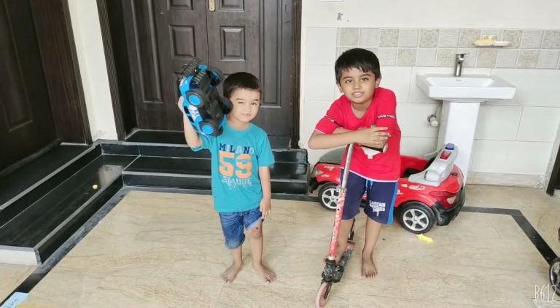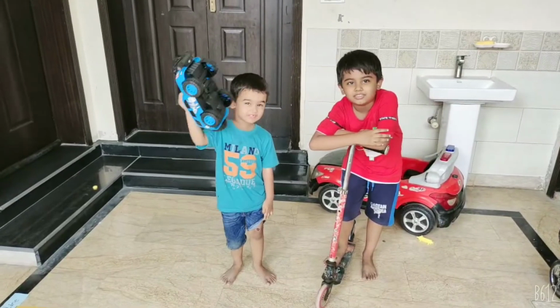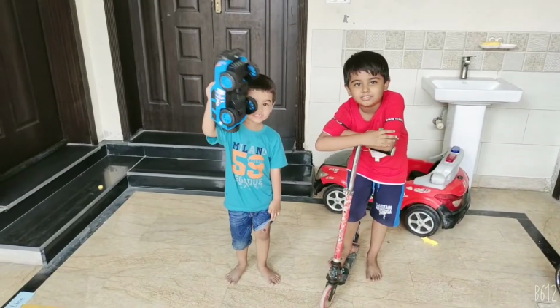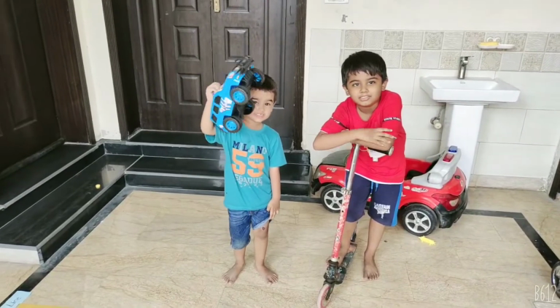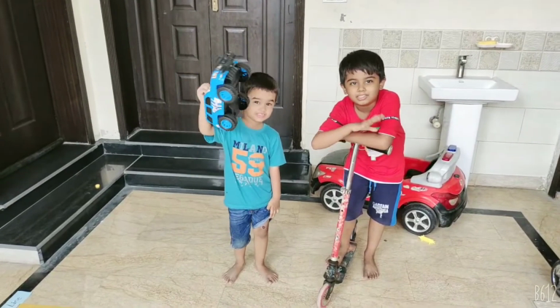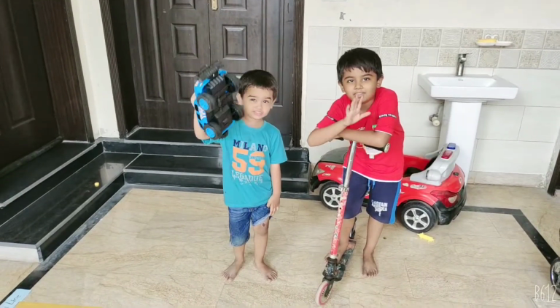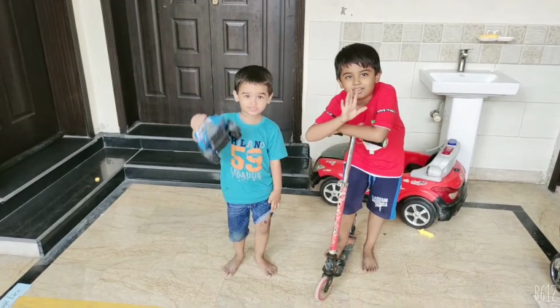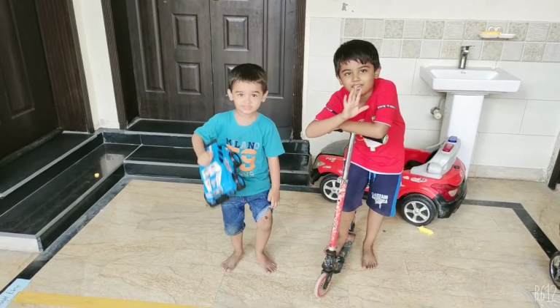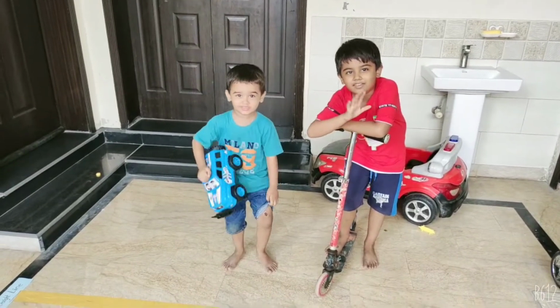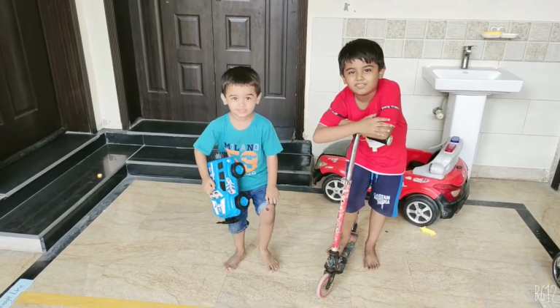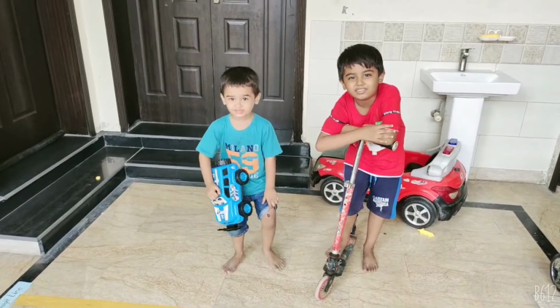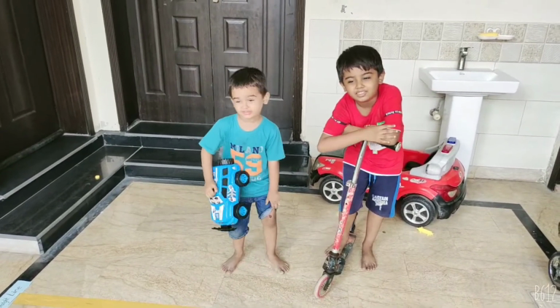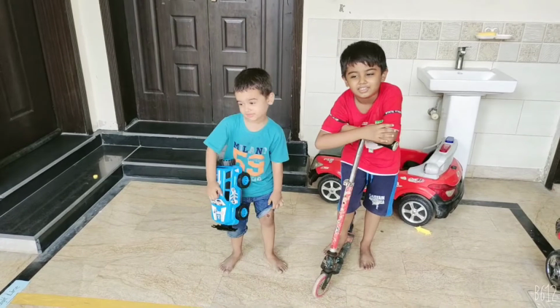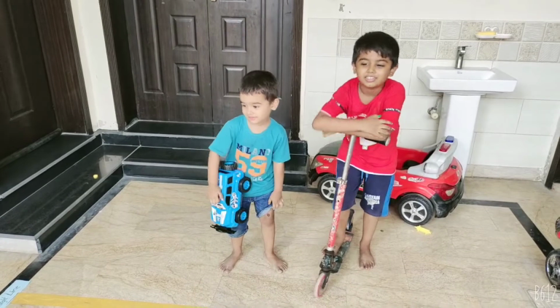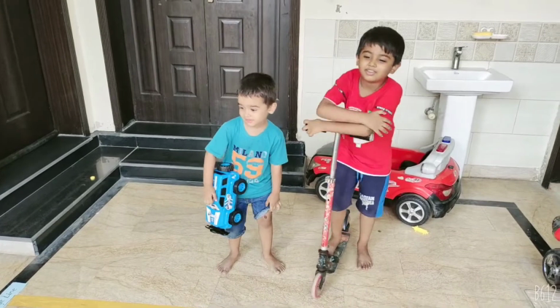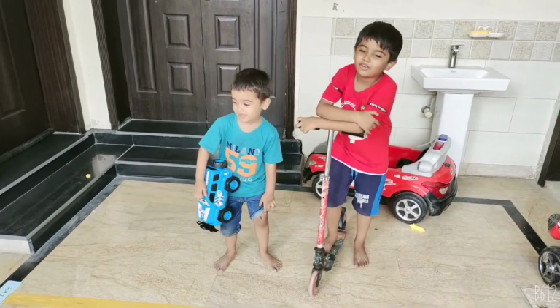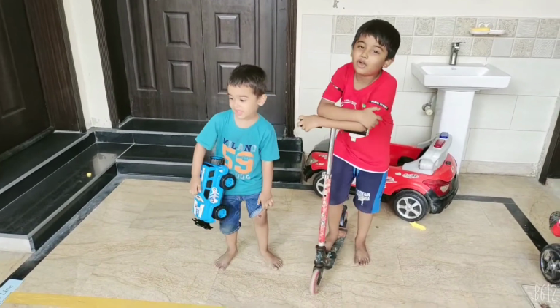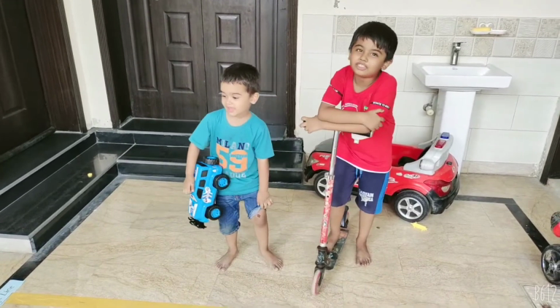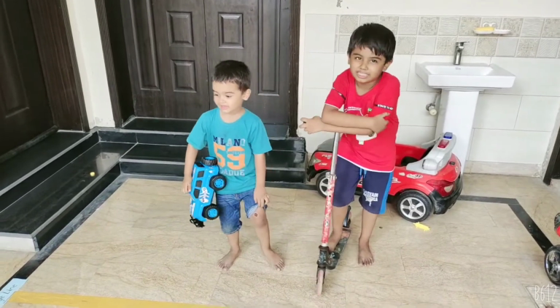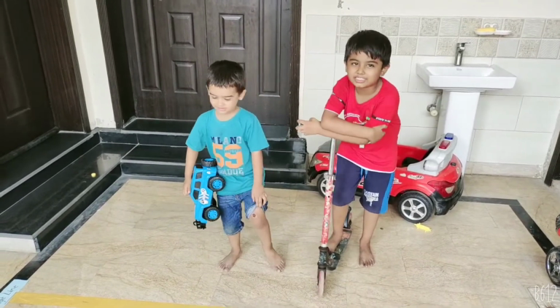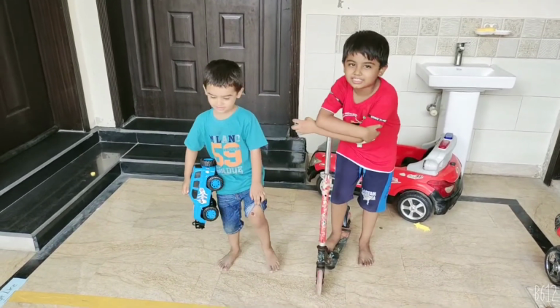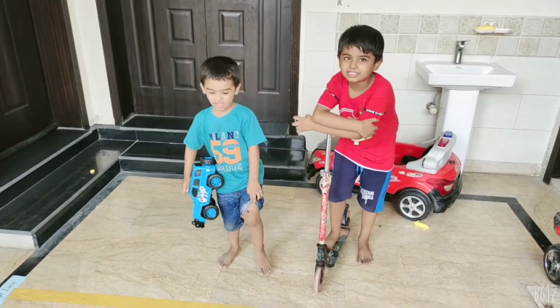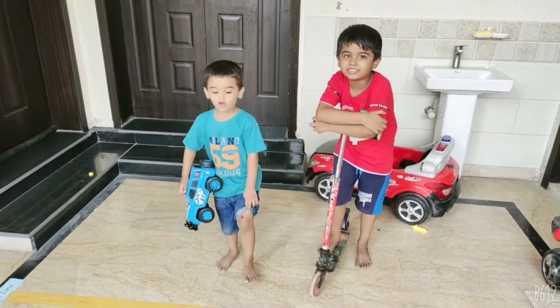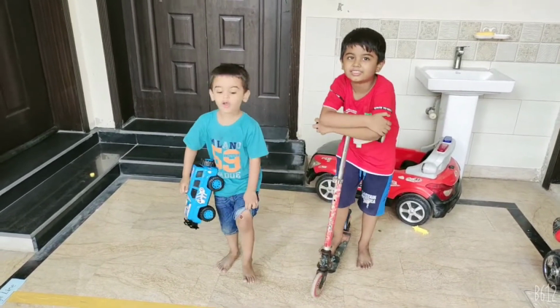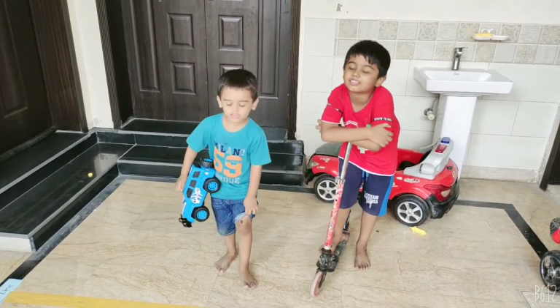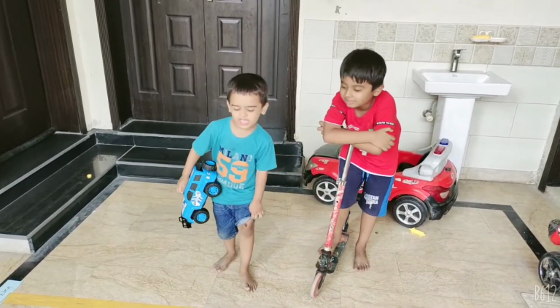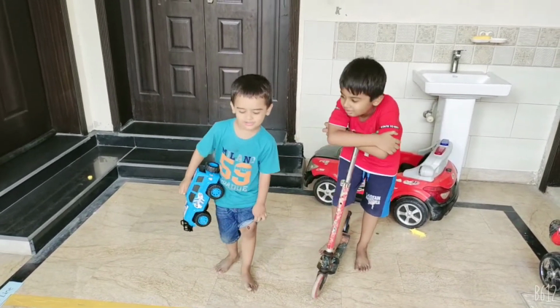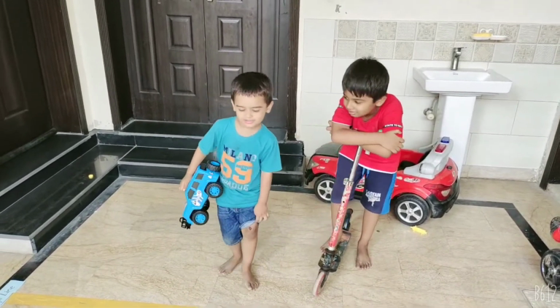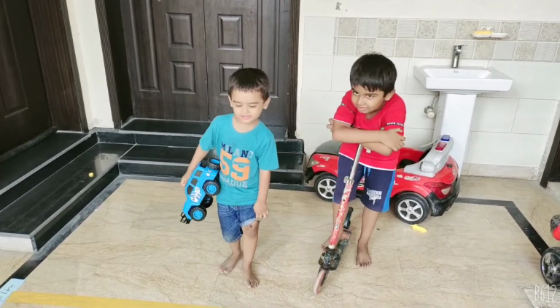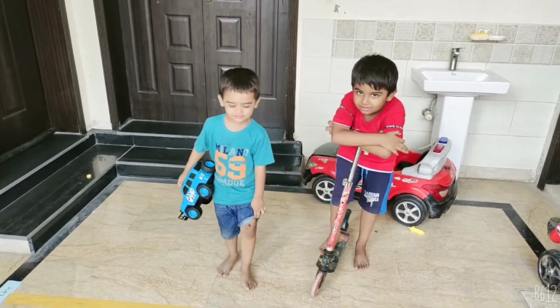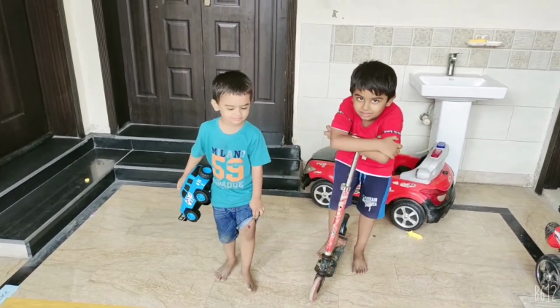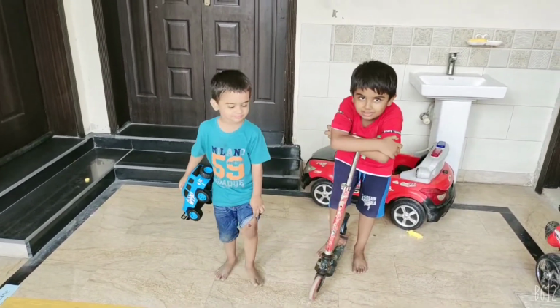Did you enjoy this activity? Good, good!